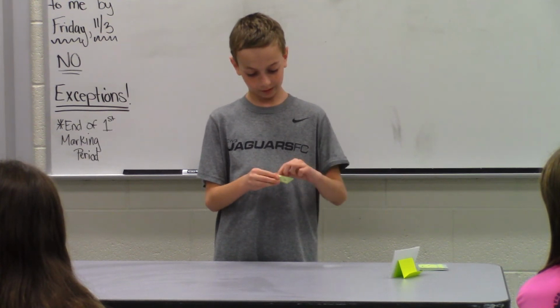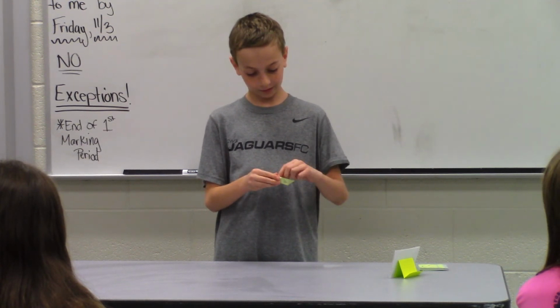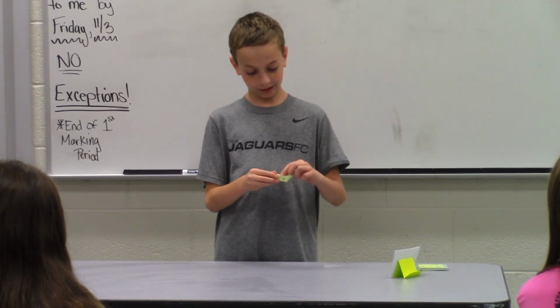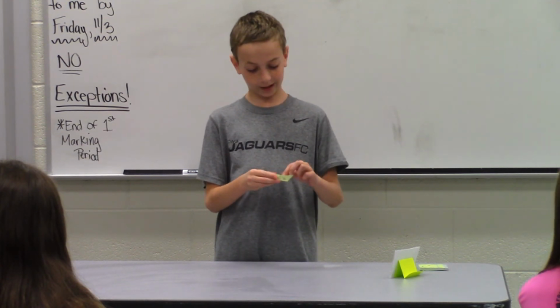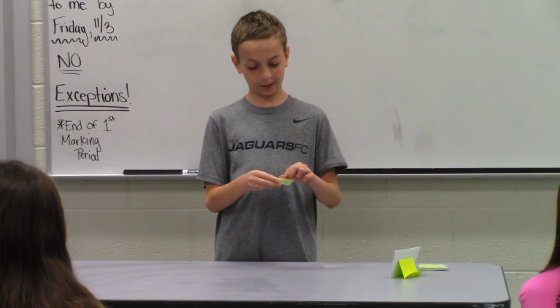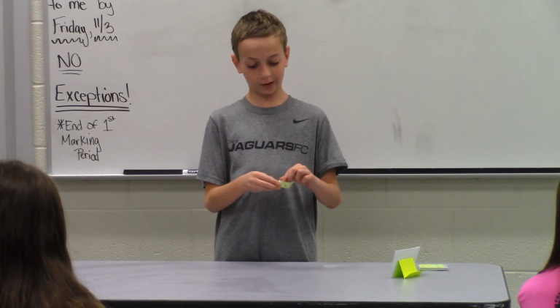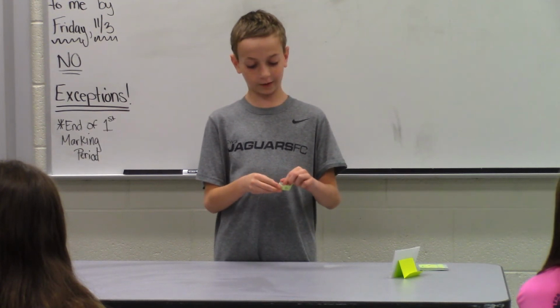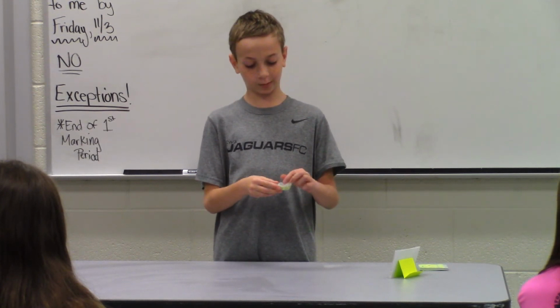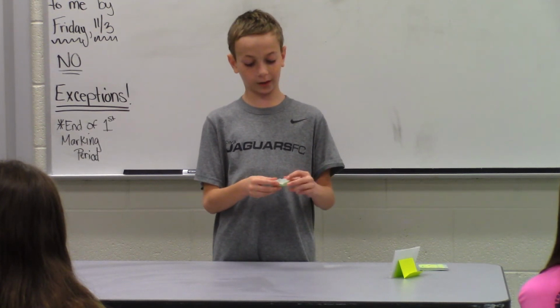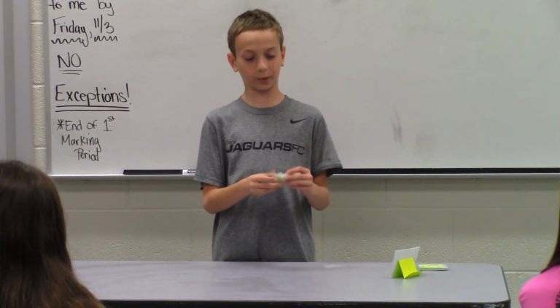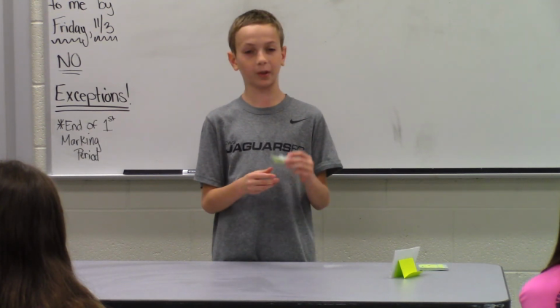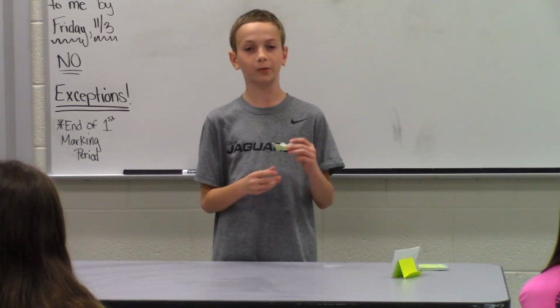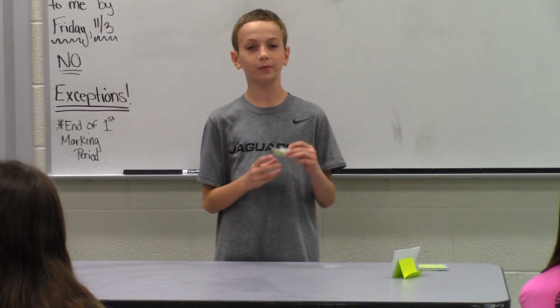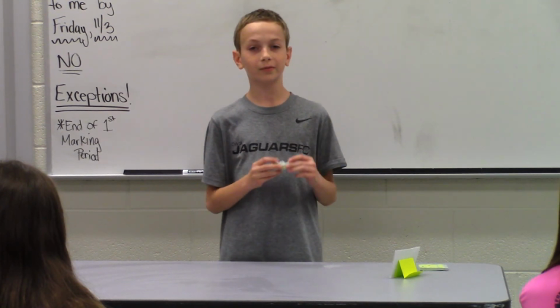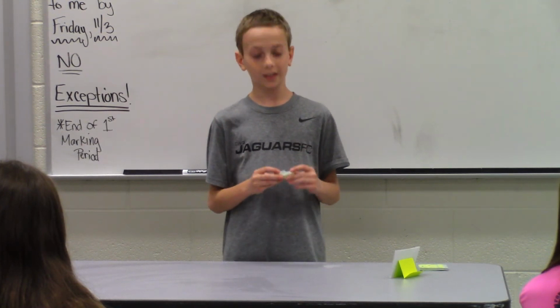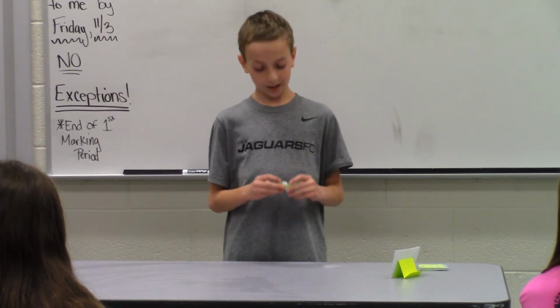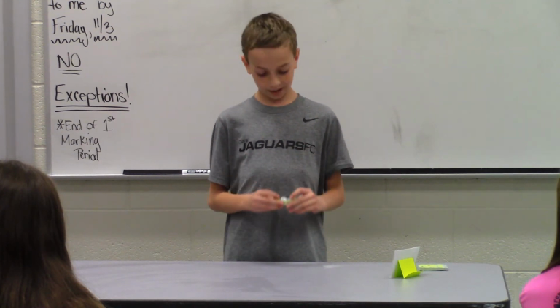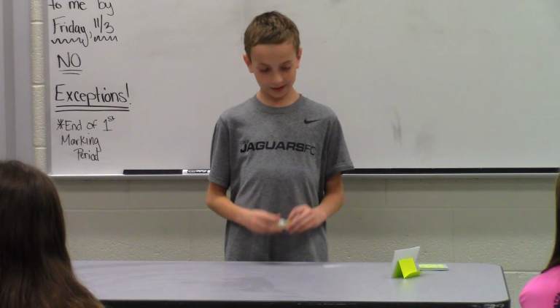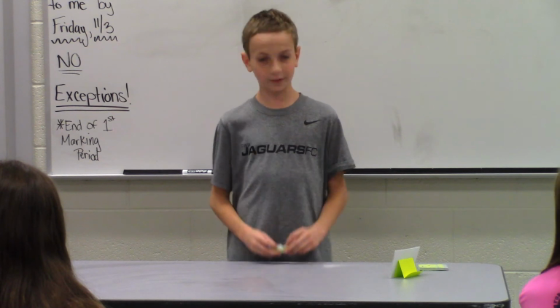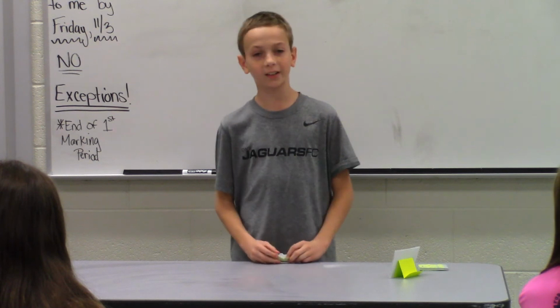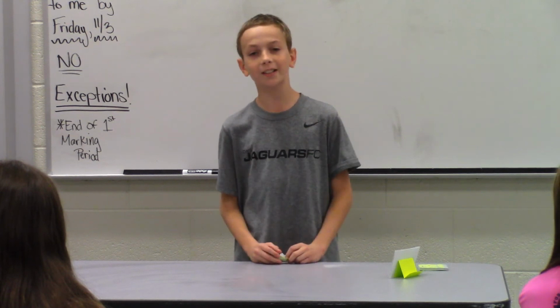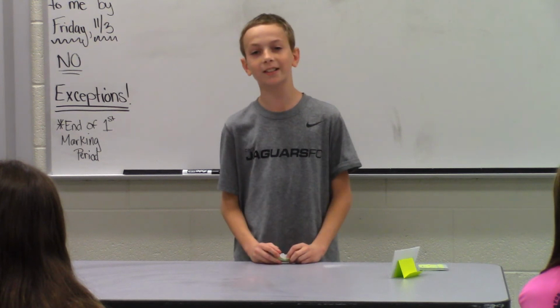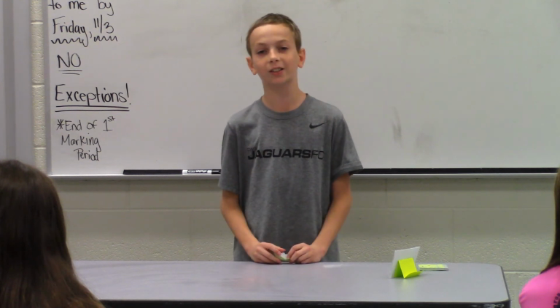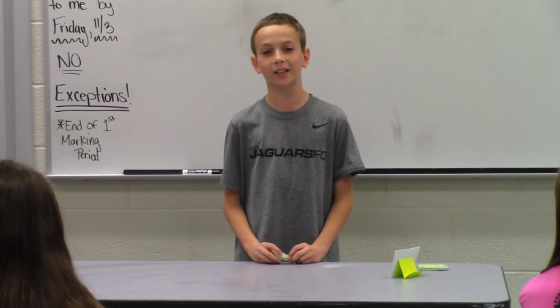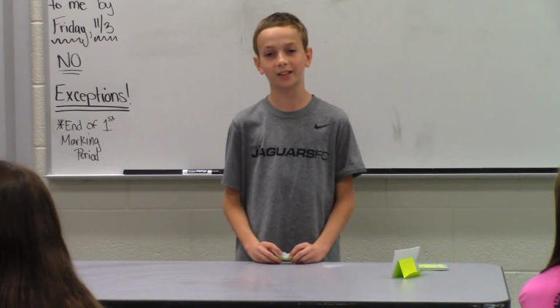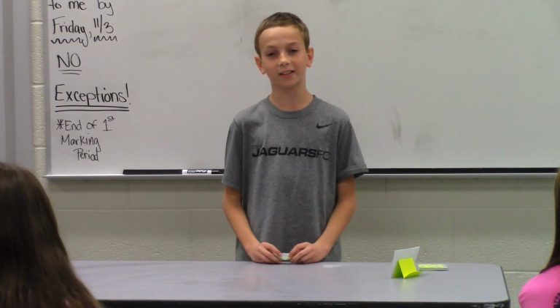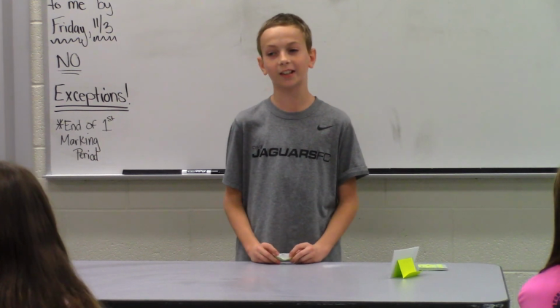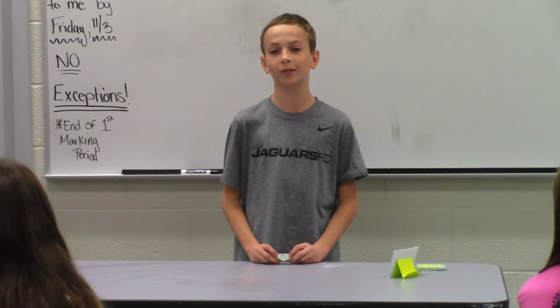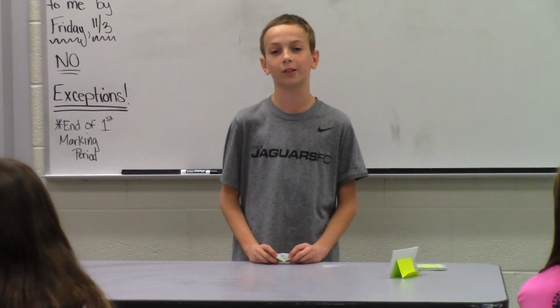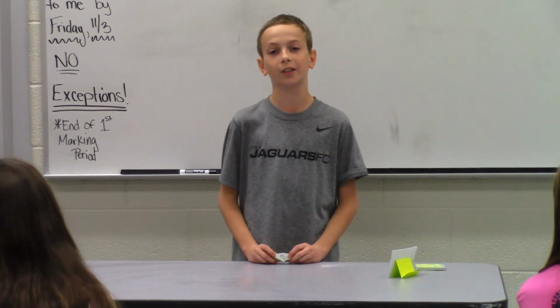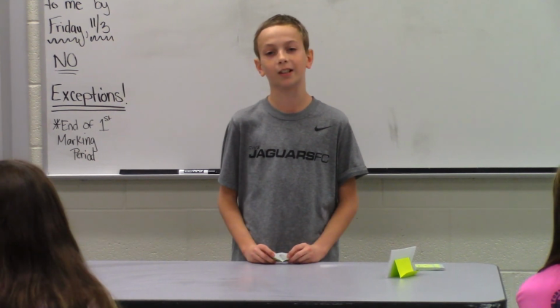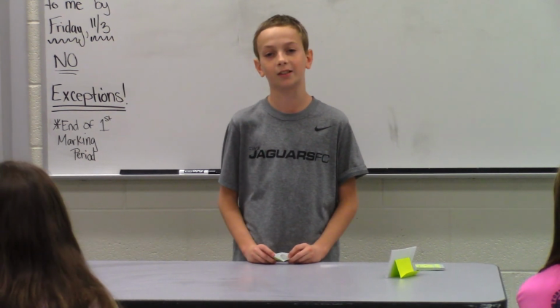And now you have your paper belt. This is a very easy creation. Thank you for your attention.